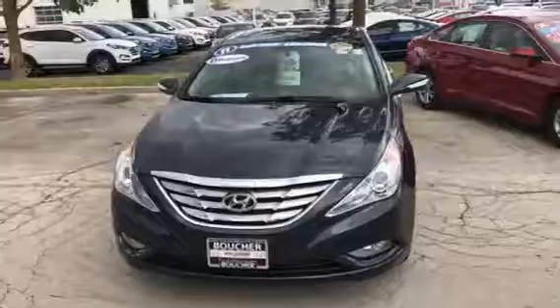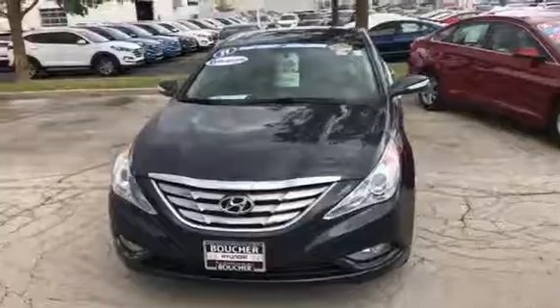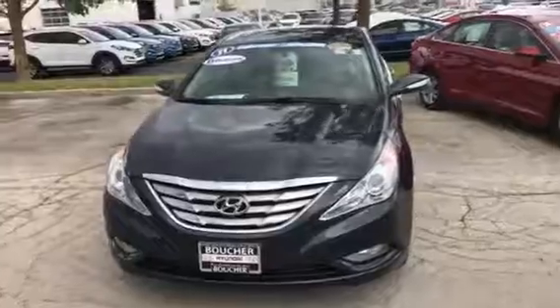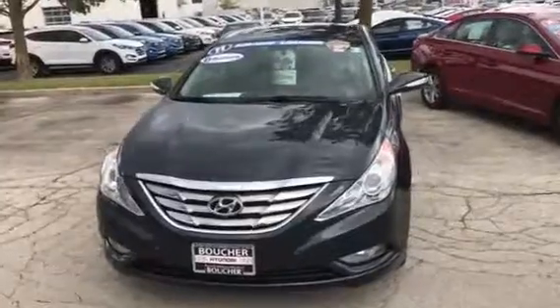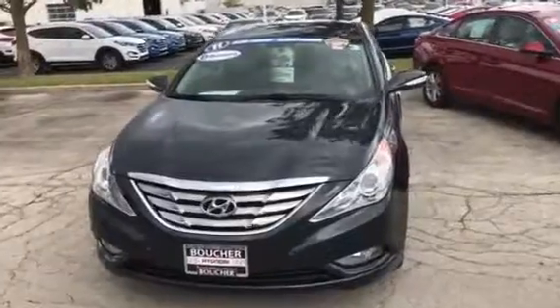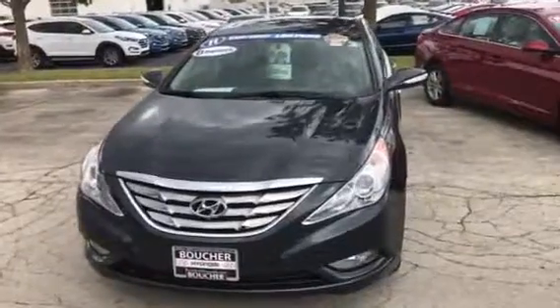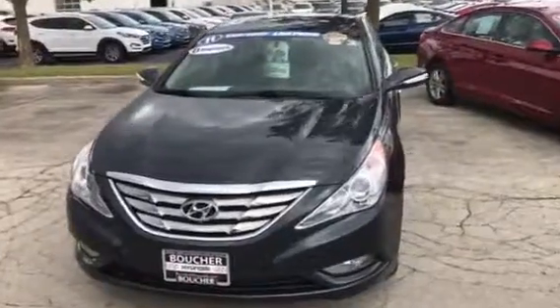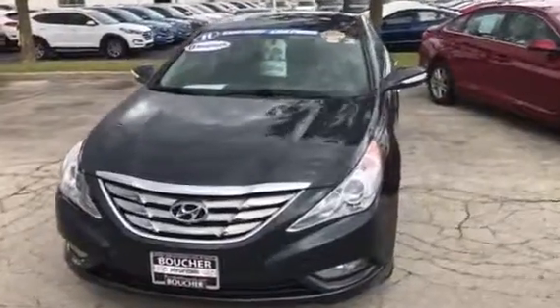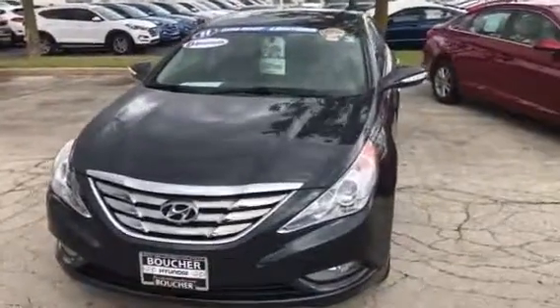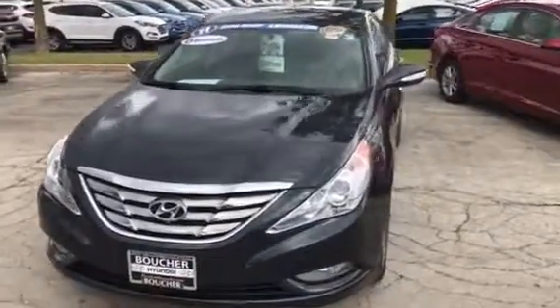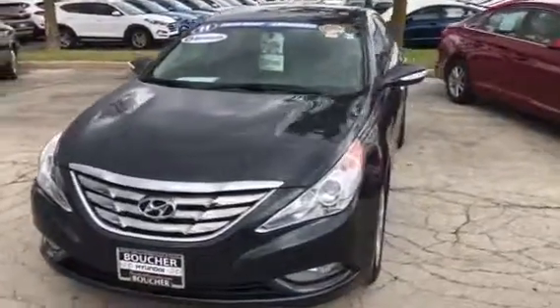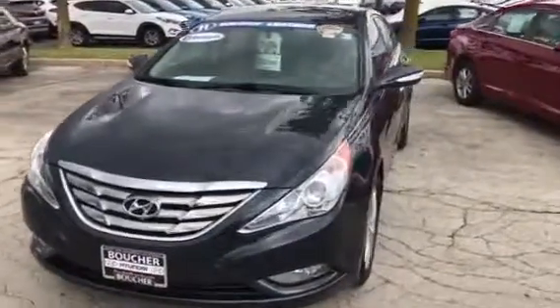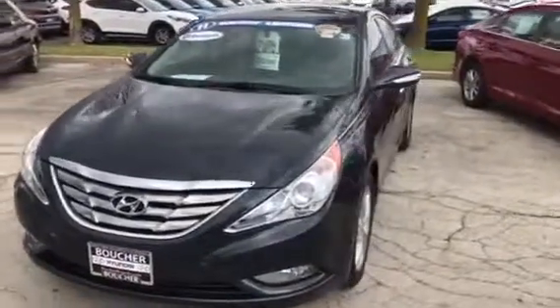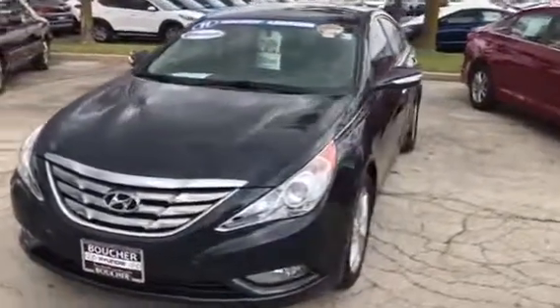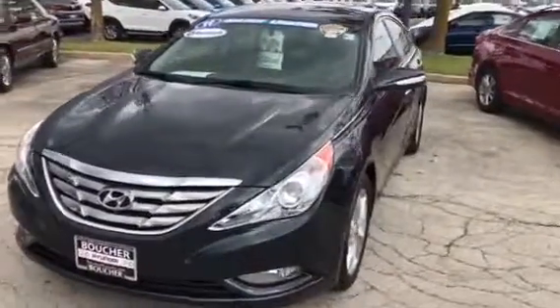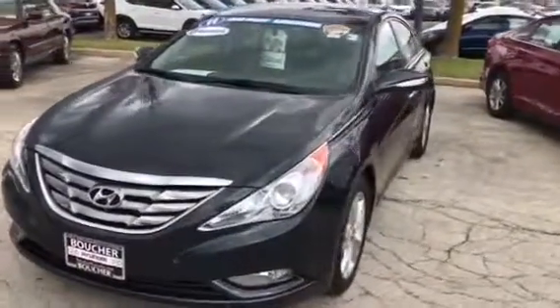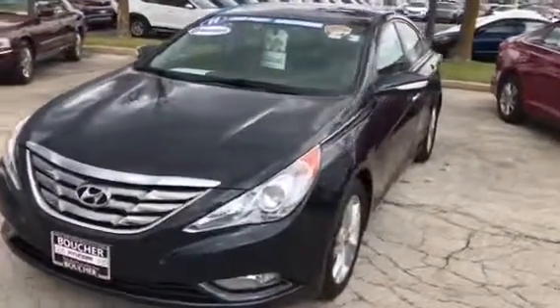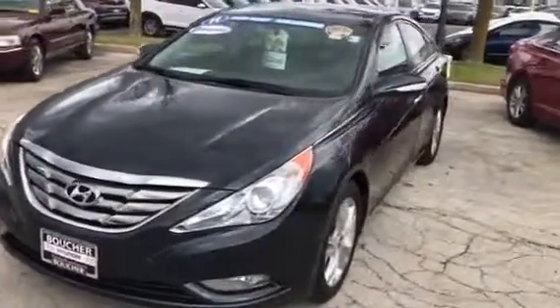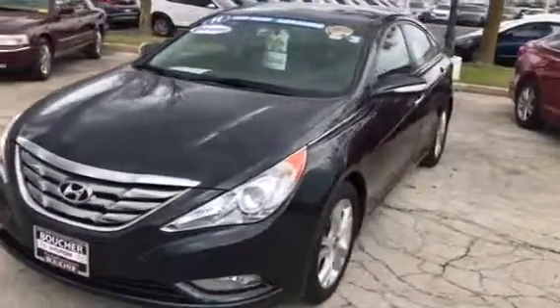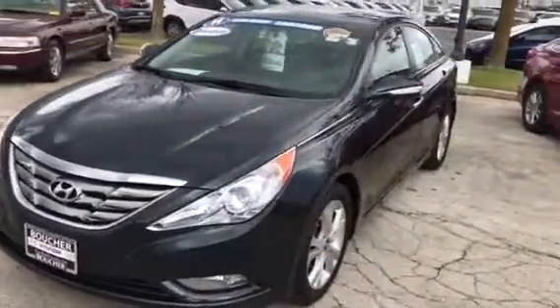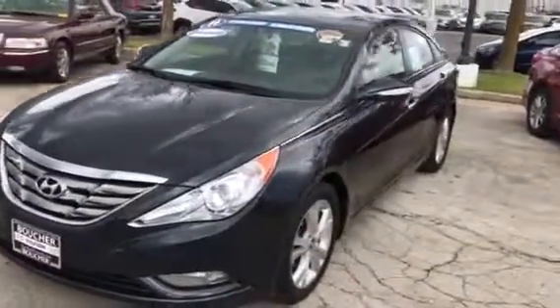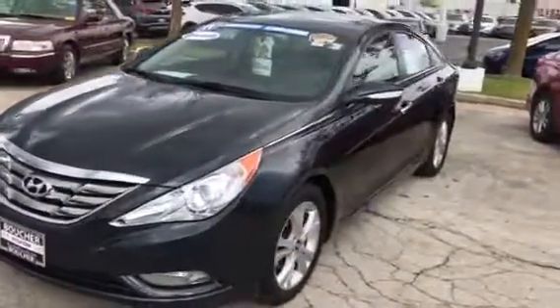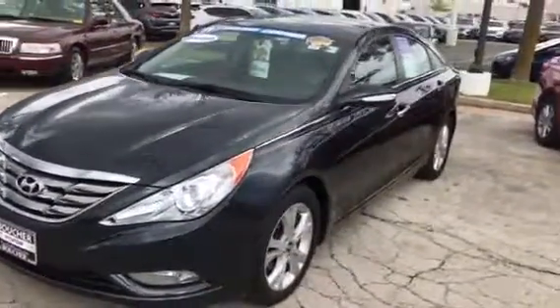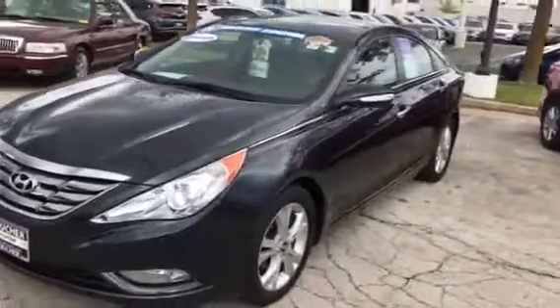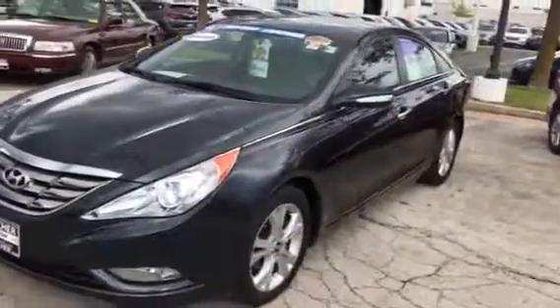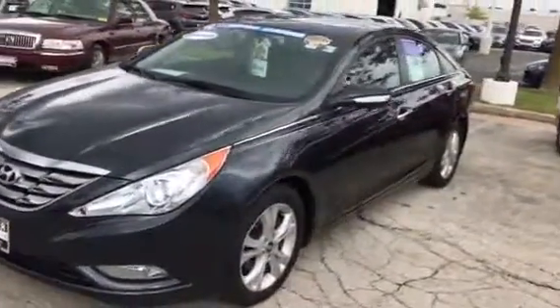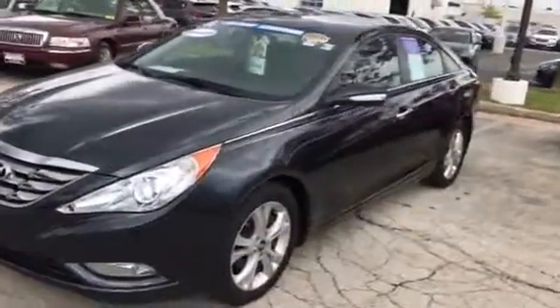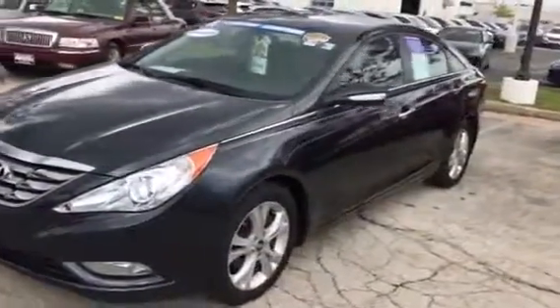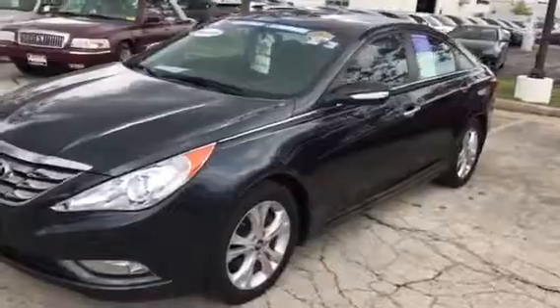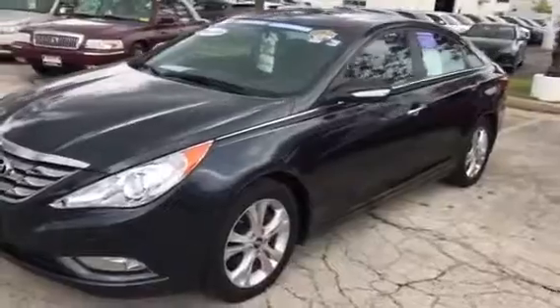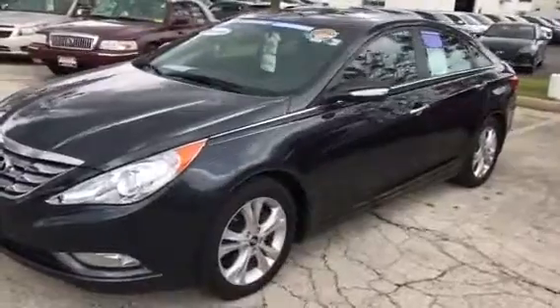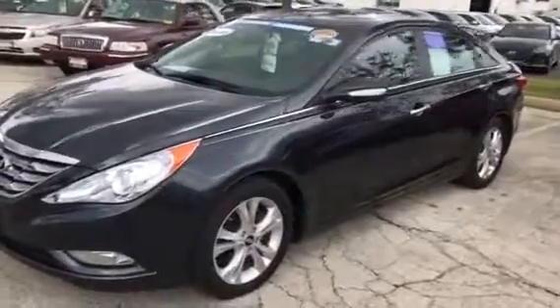Hi, this is Dan Klaikman from Boucher Hyundai with a quick video for you on this 2011 Hyundai Sonata Limited that you had emailed about.